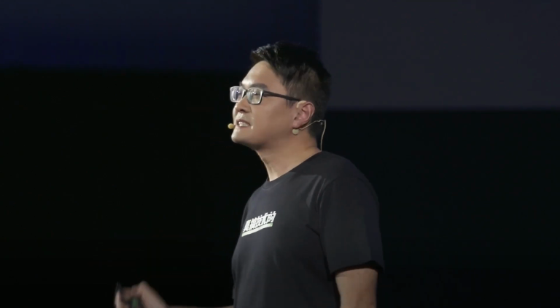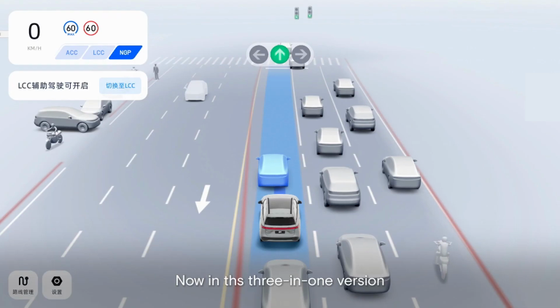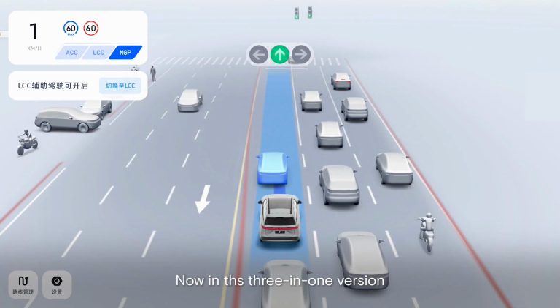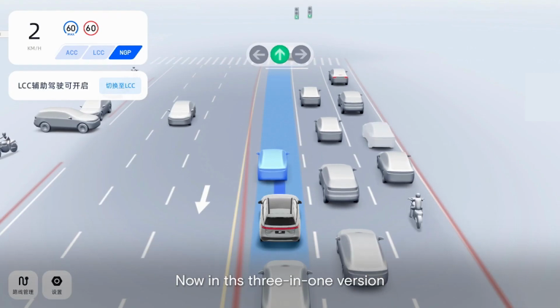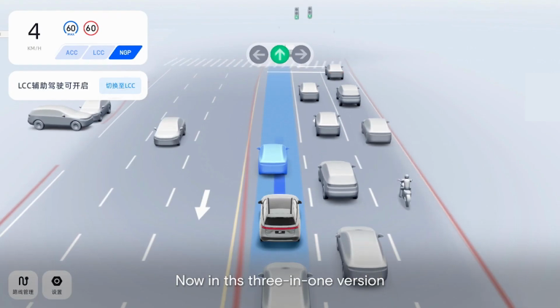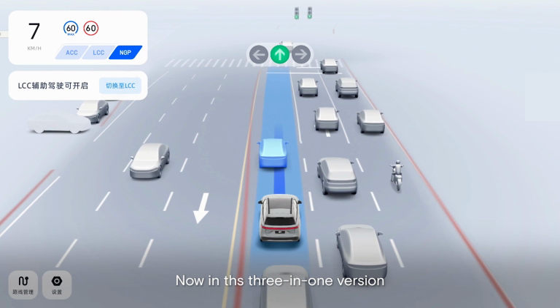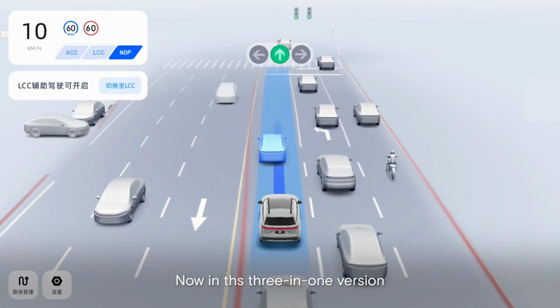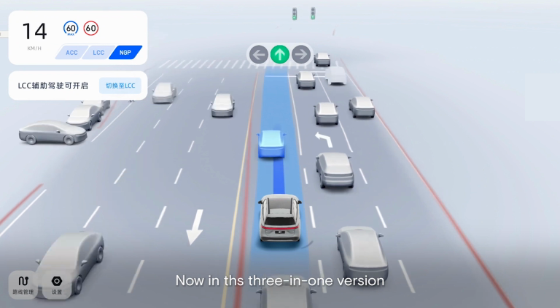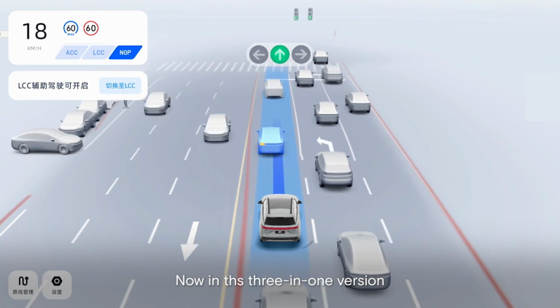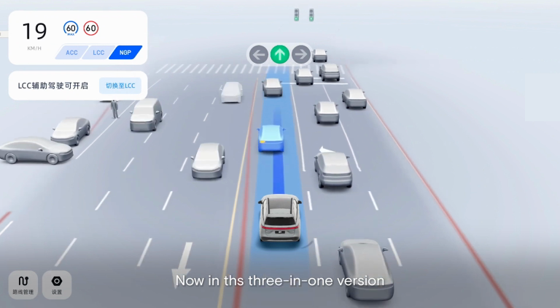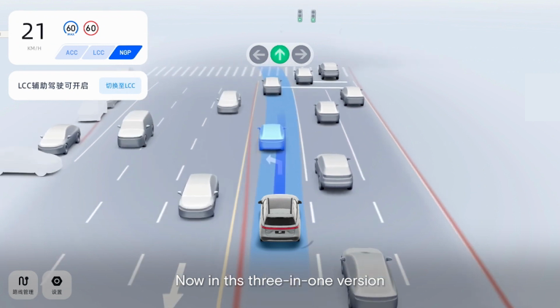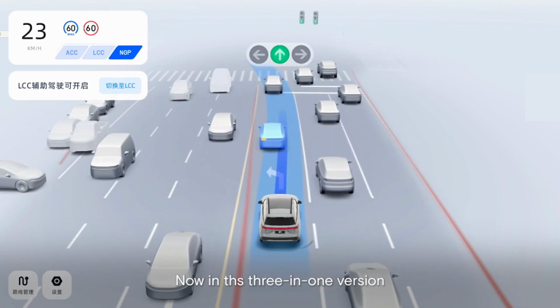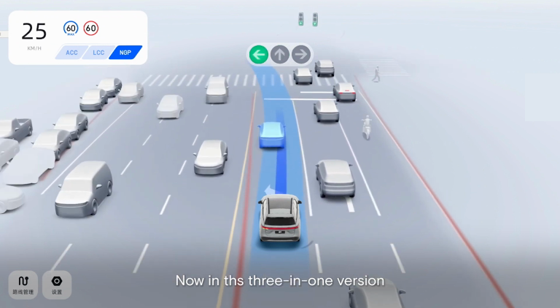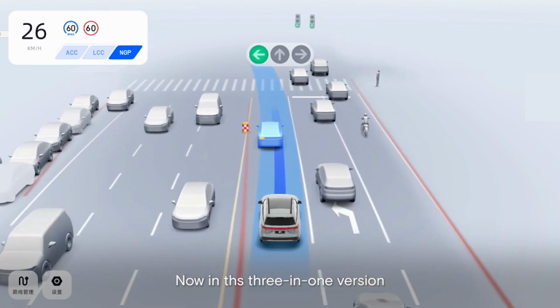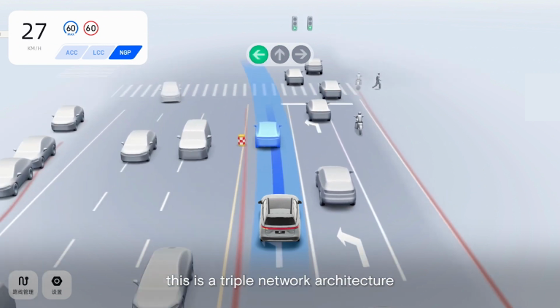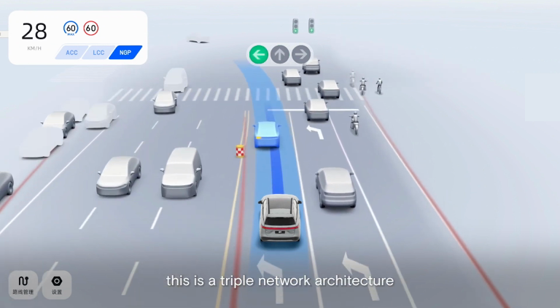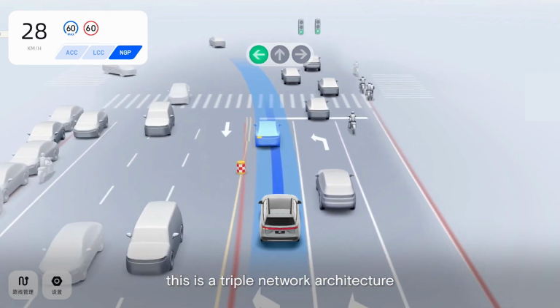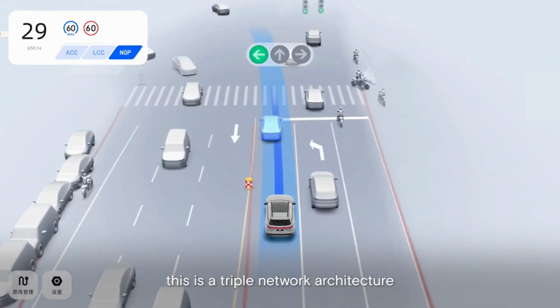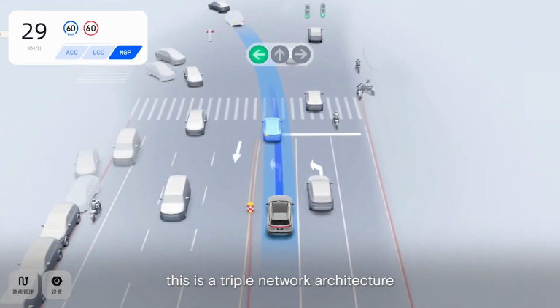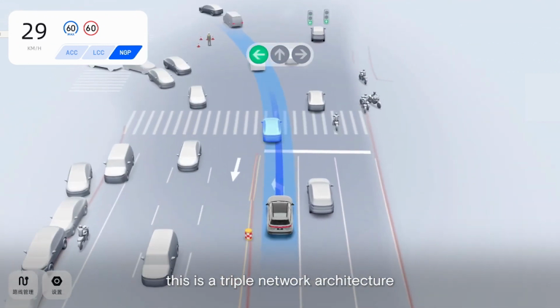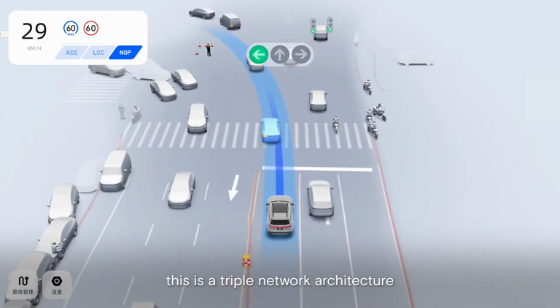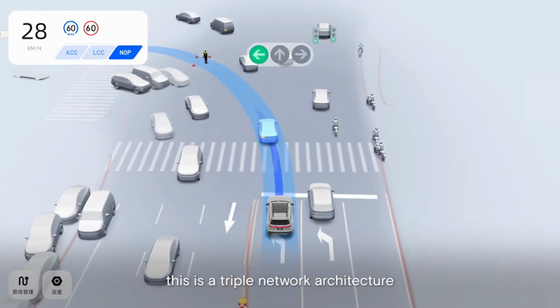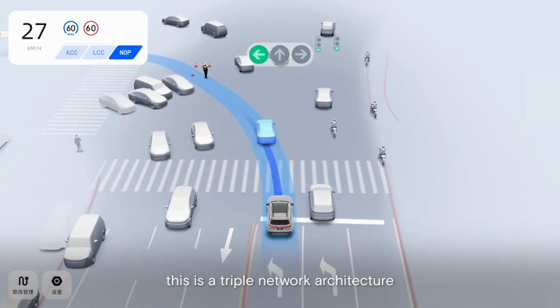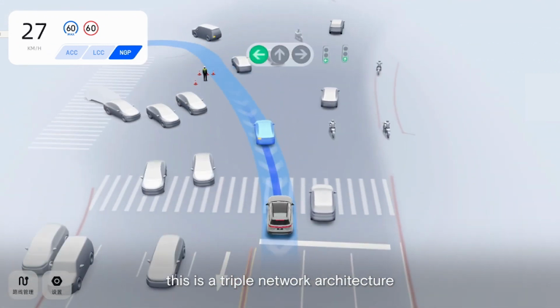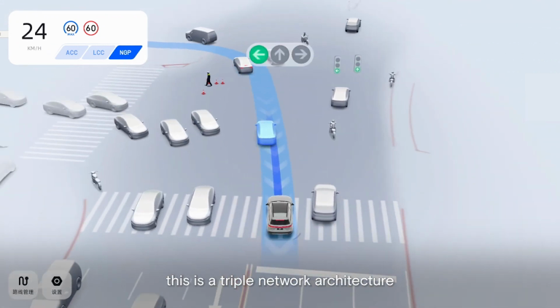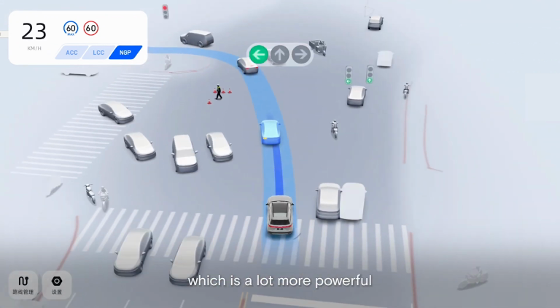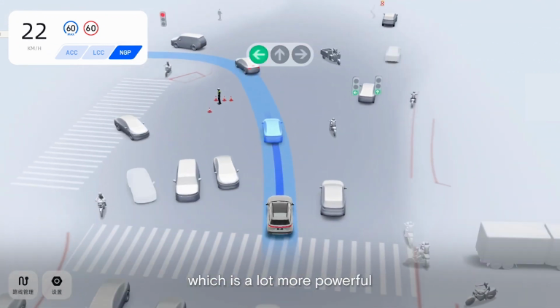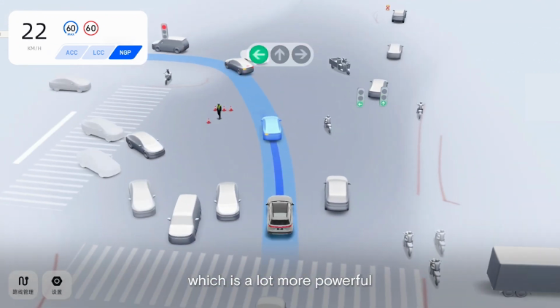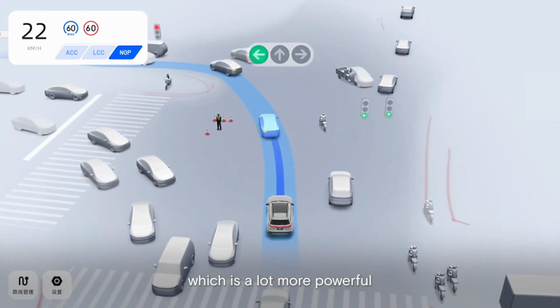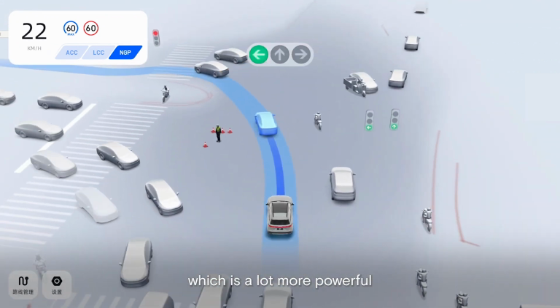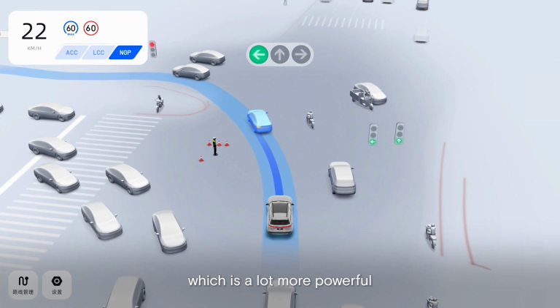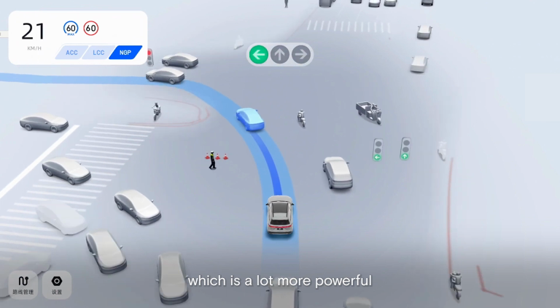Now, in this three-in-one version, this is a triple network architecture, which is a lot more powerful.